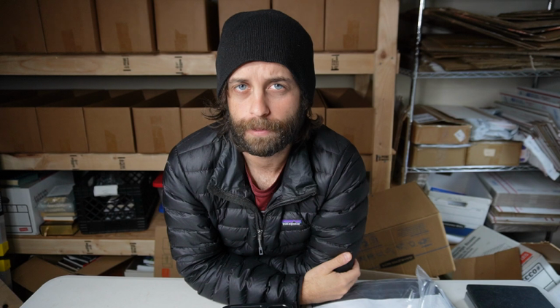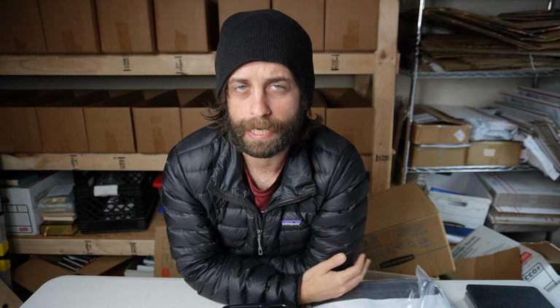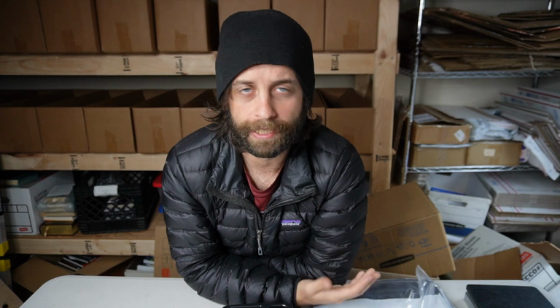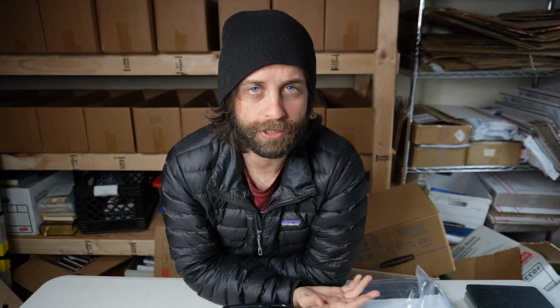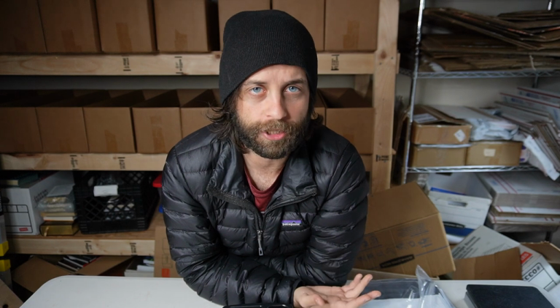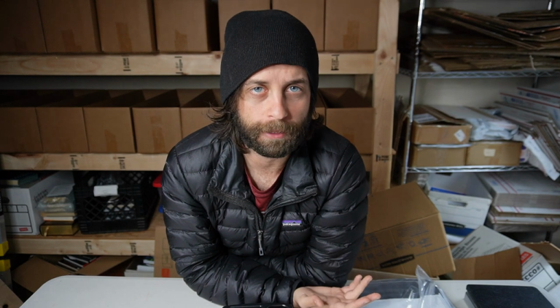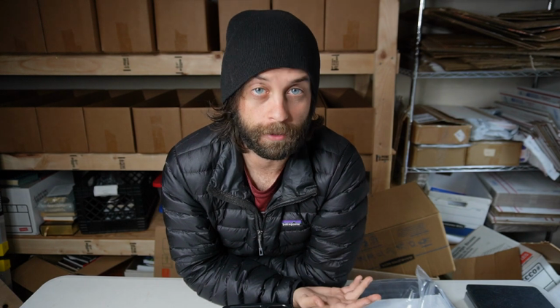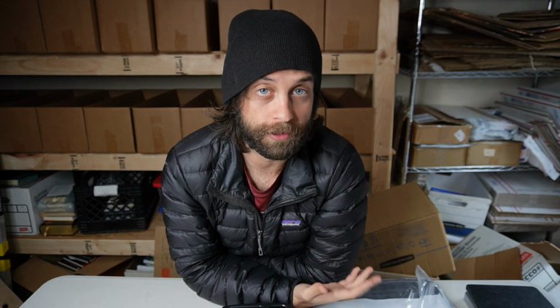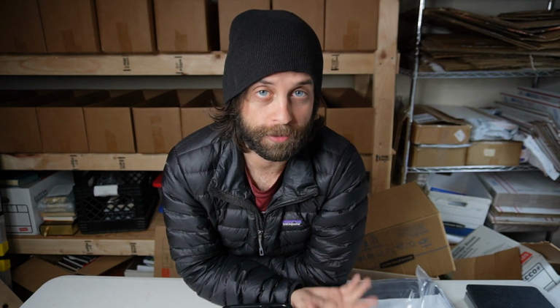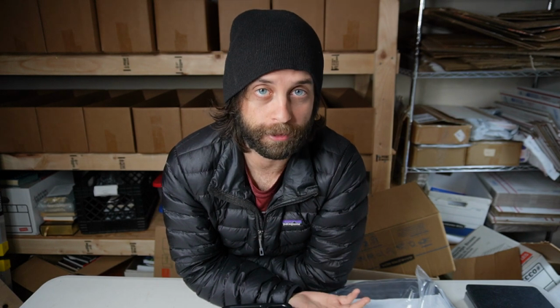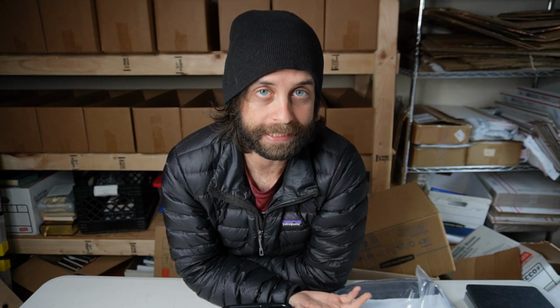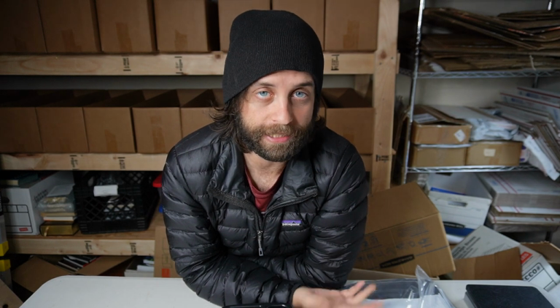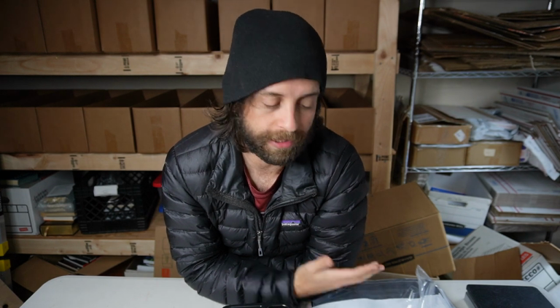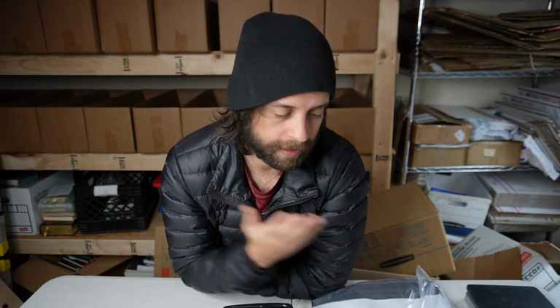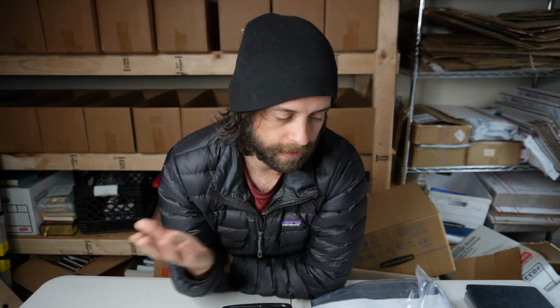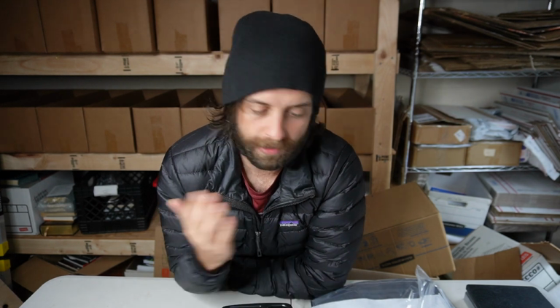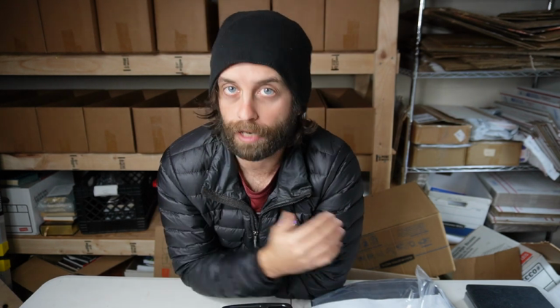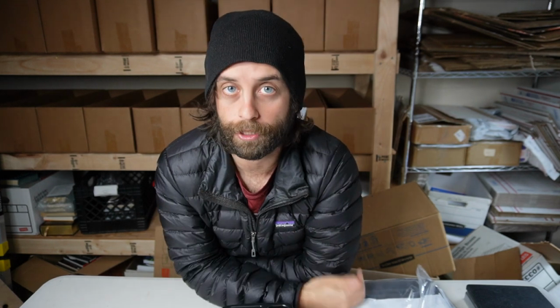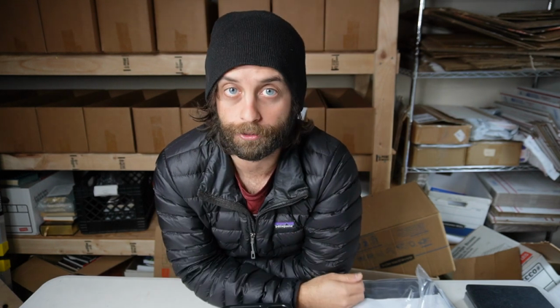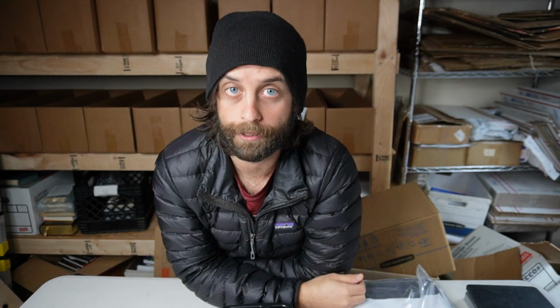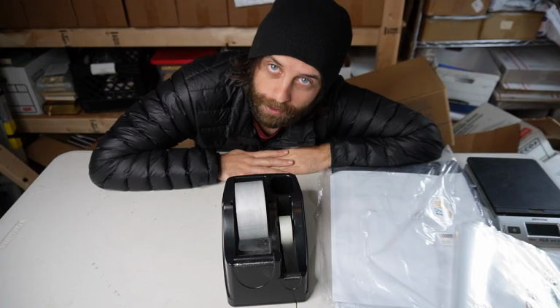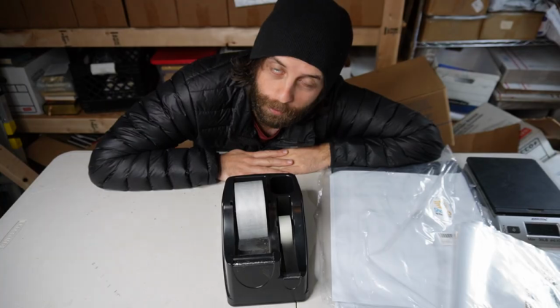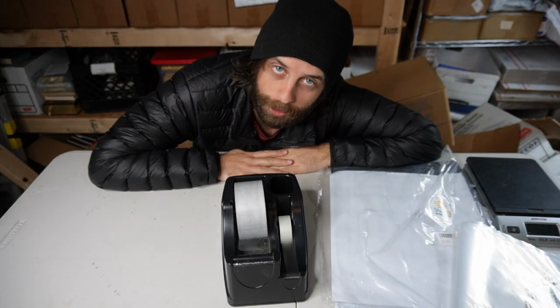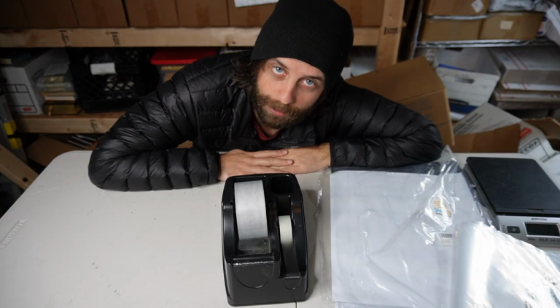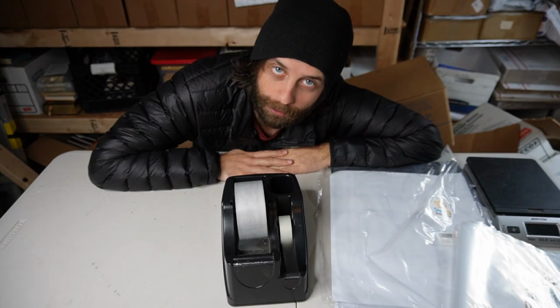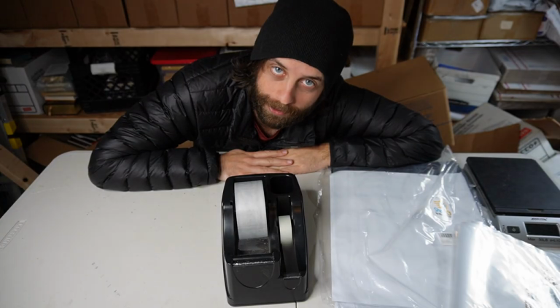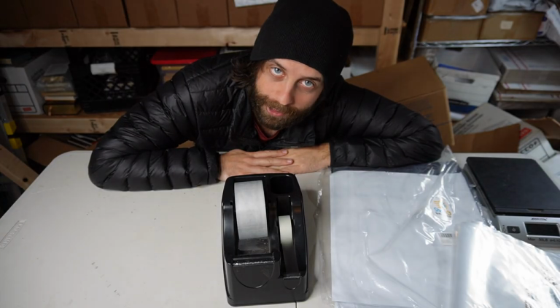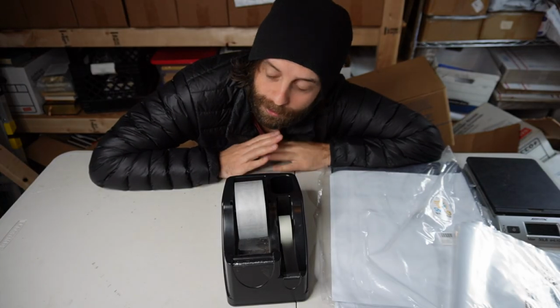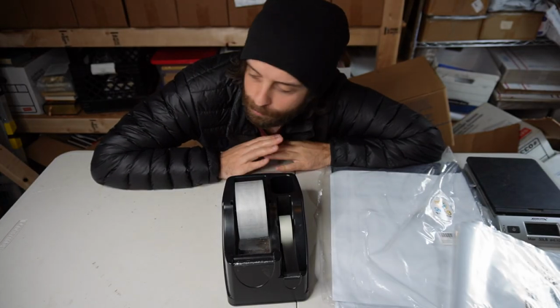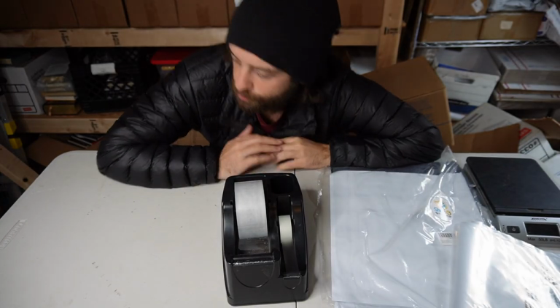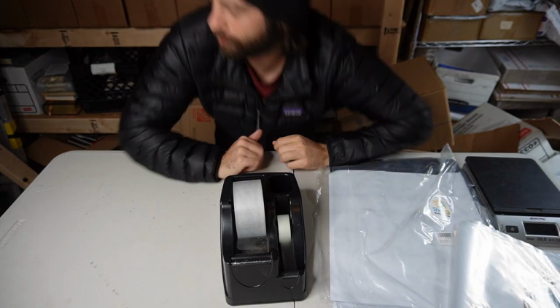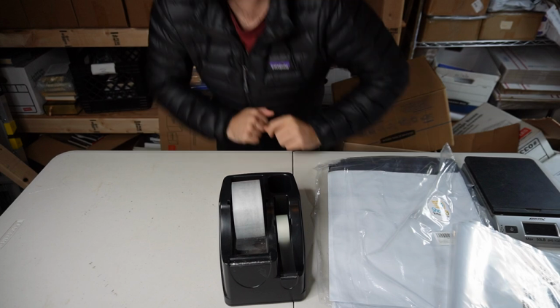Packing and shipping books is pretty easy. This is how I do it. We're going to be at a weird angle for most of this.